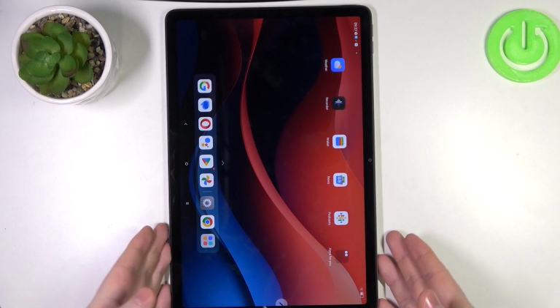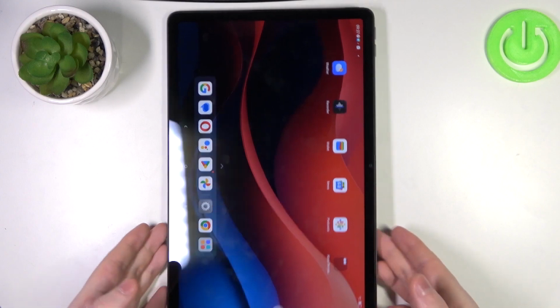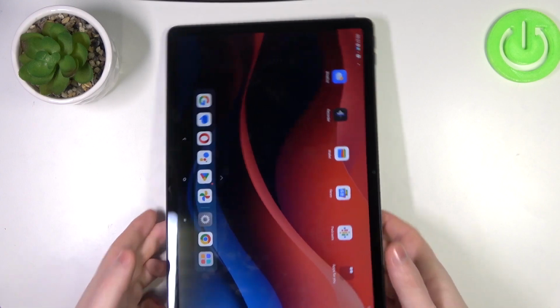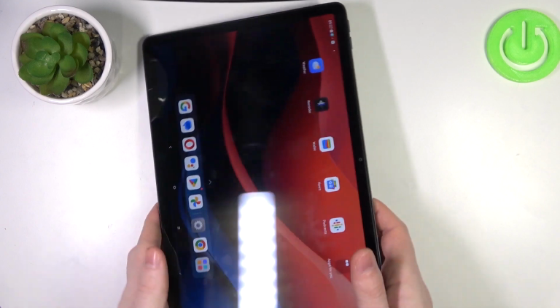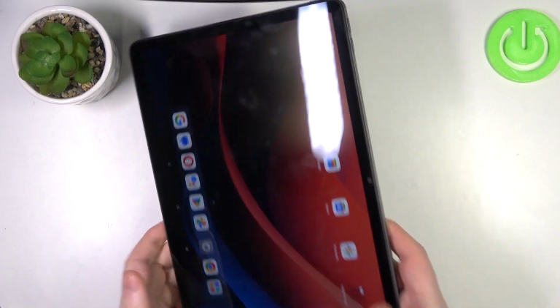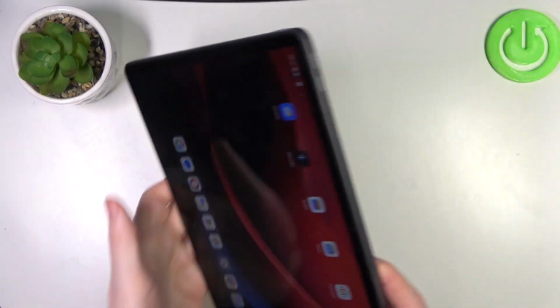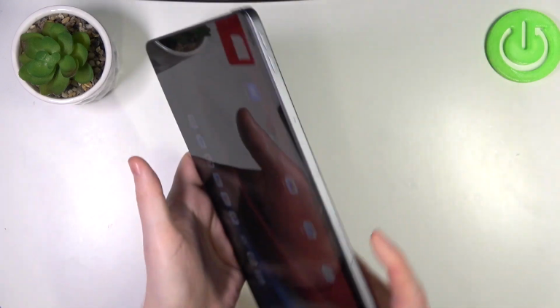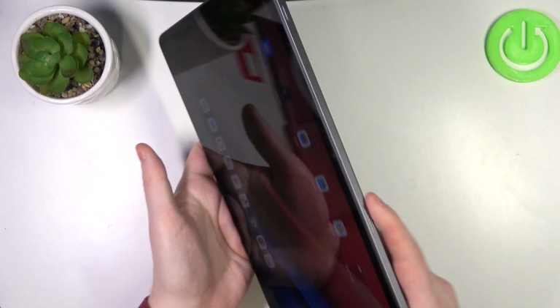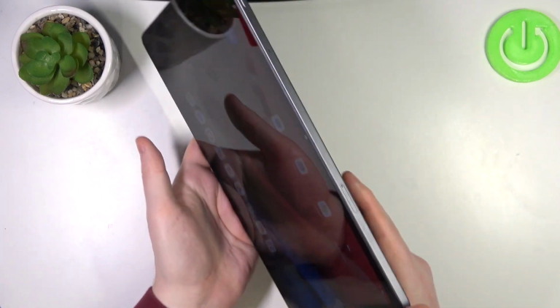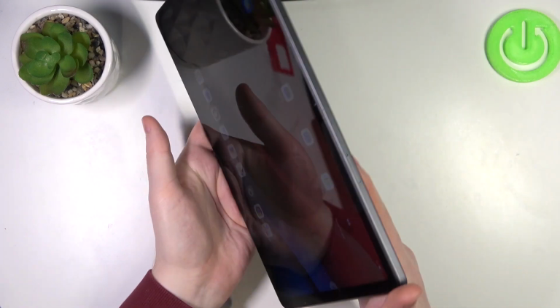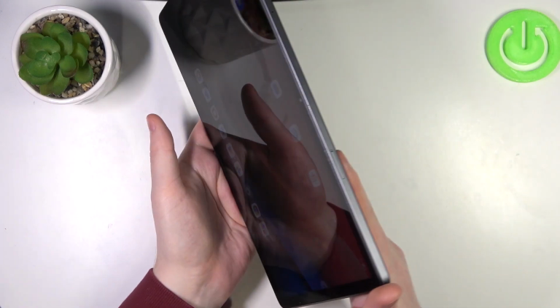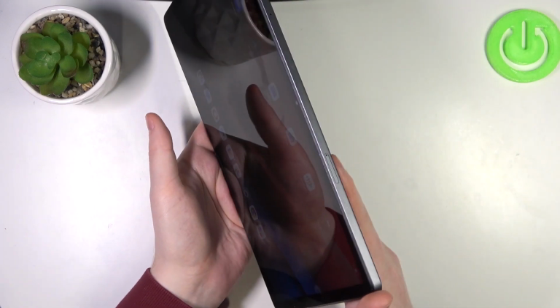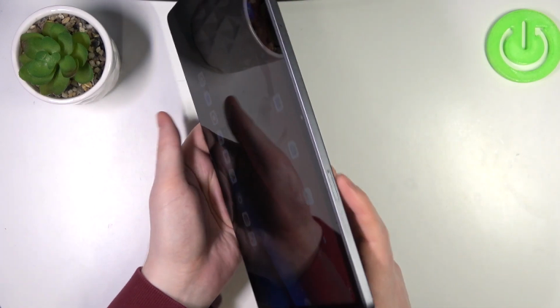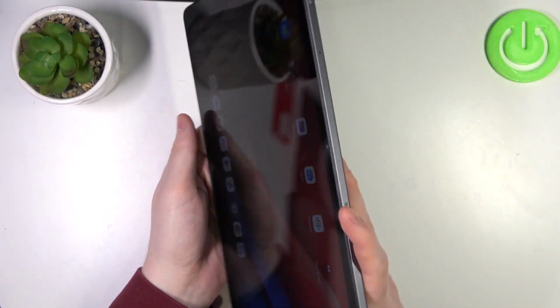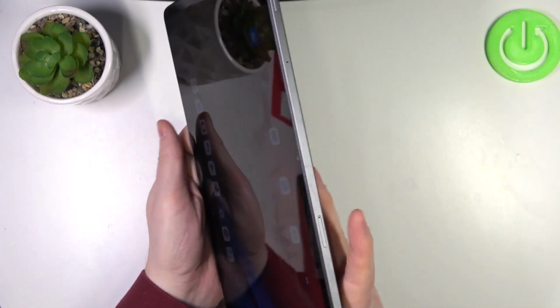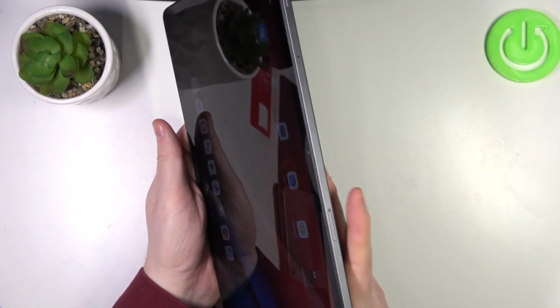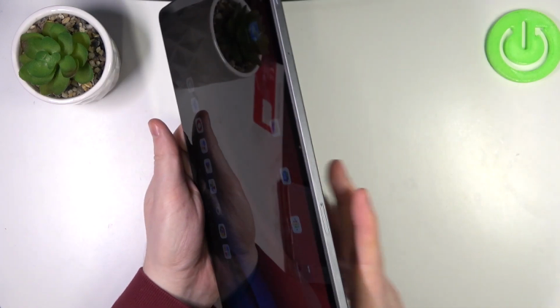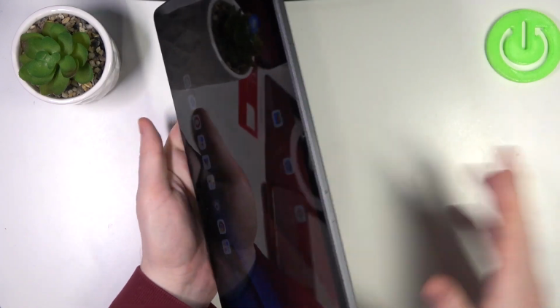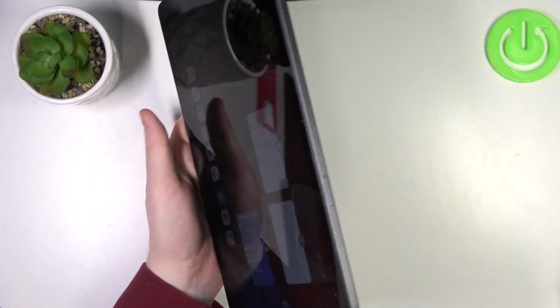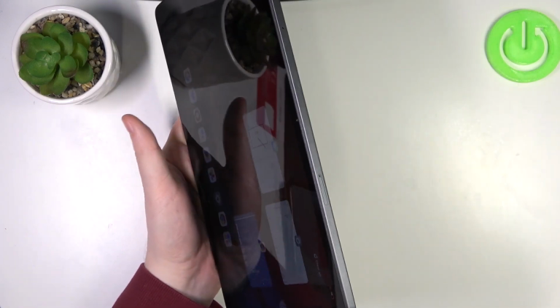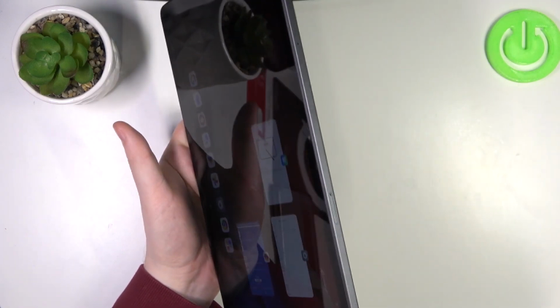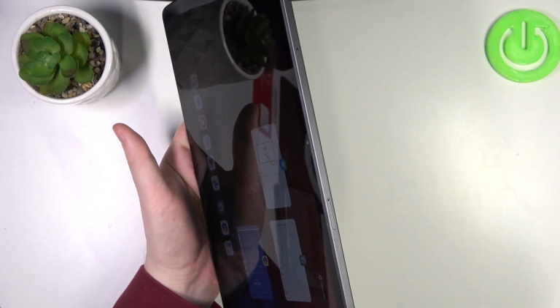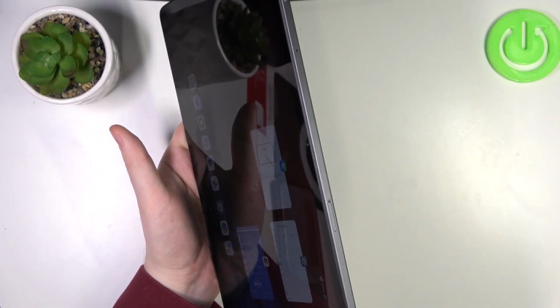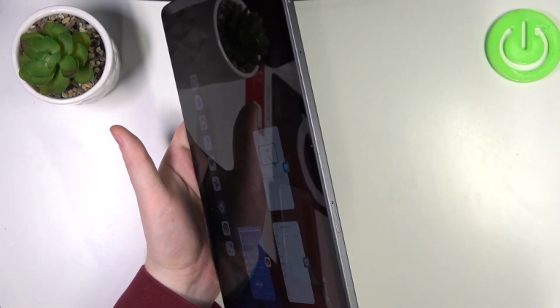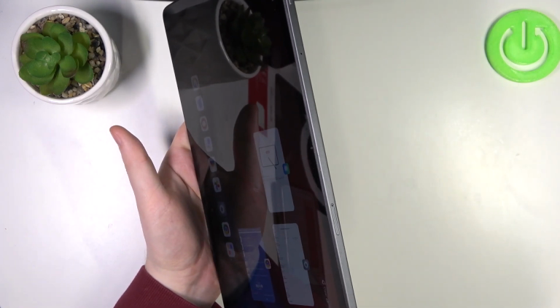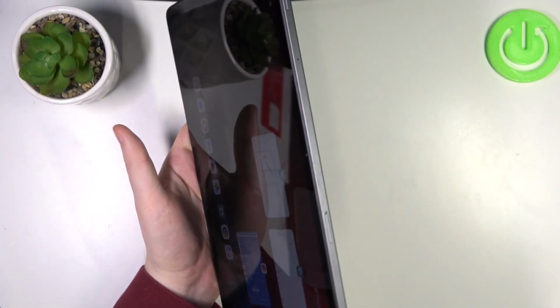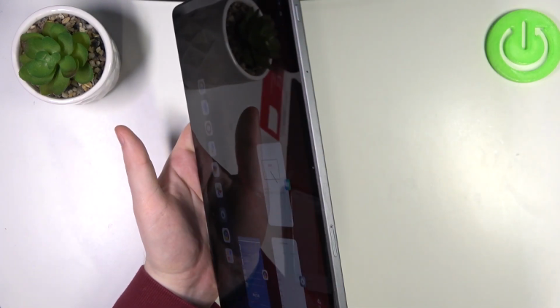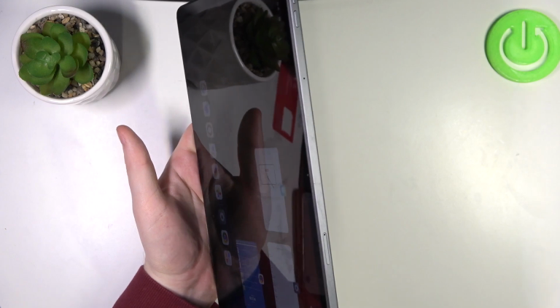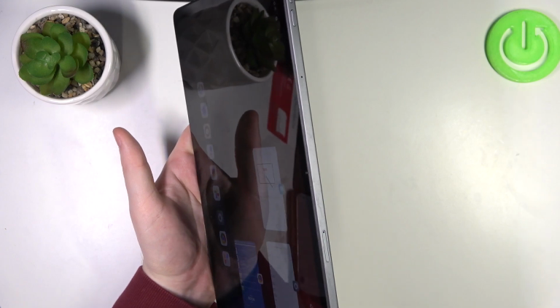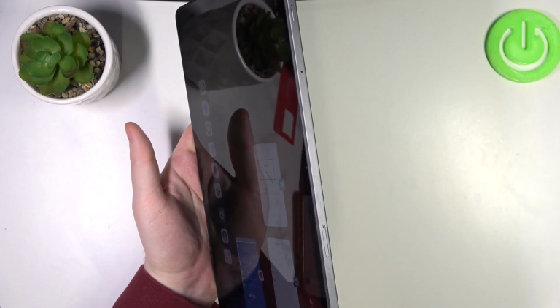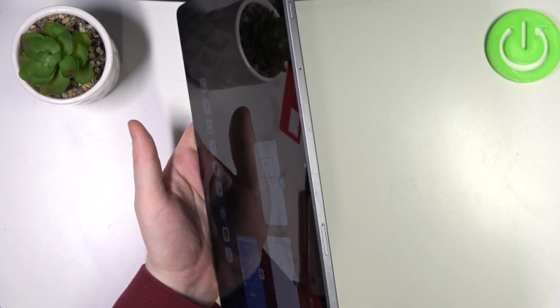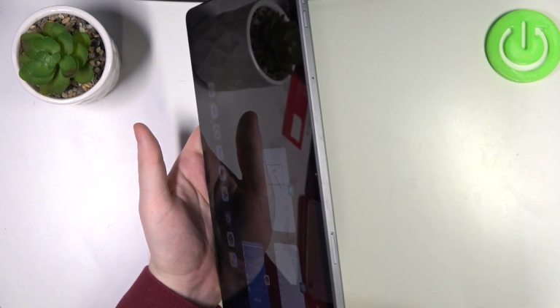Hello, in this video we're gonna check if there's a dual SIM slot on the Lenovo Tab M11.